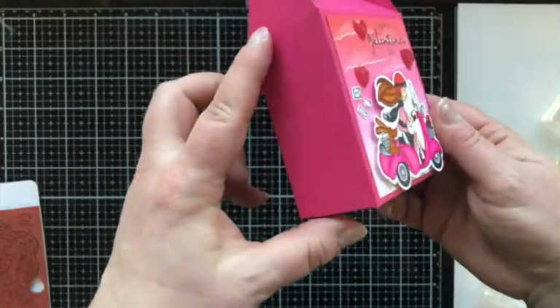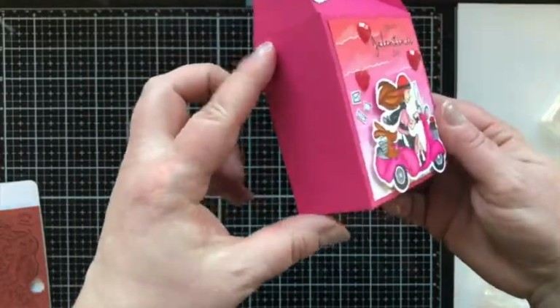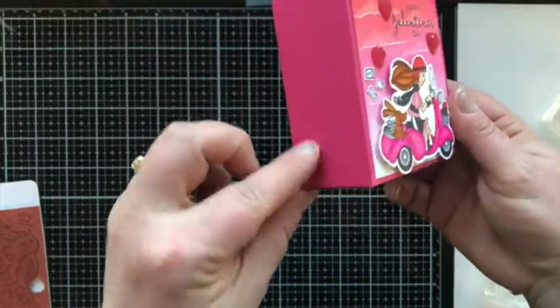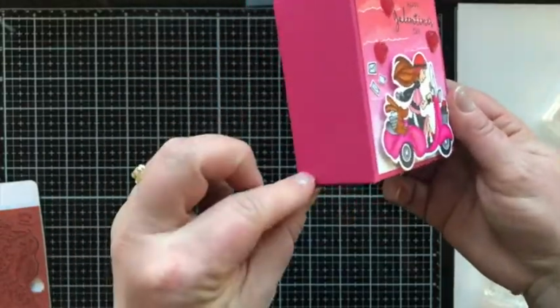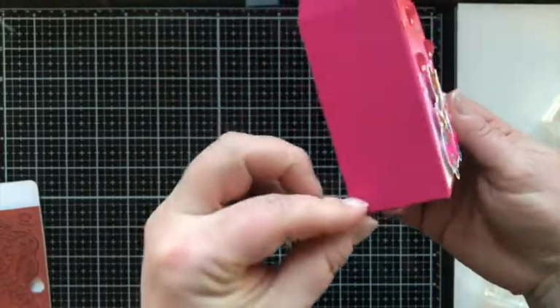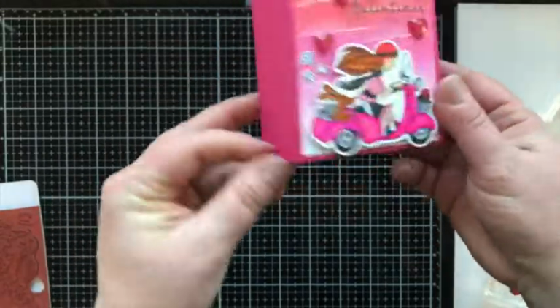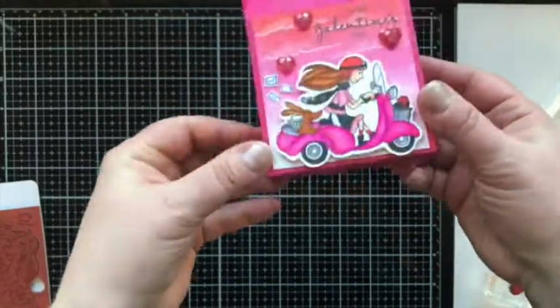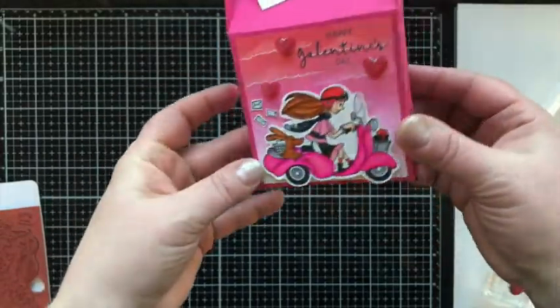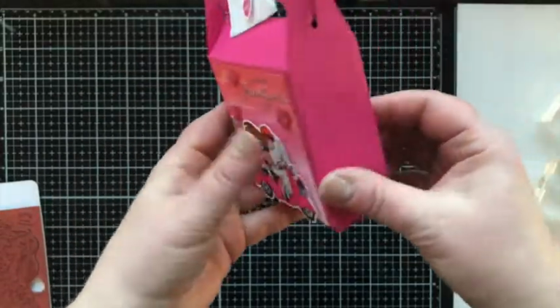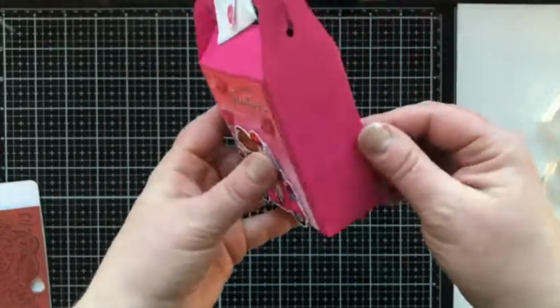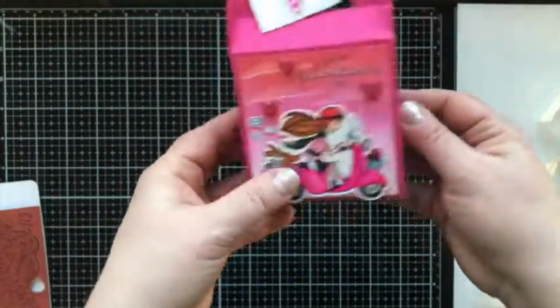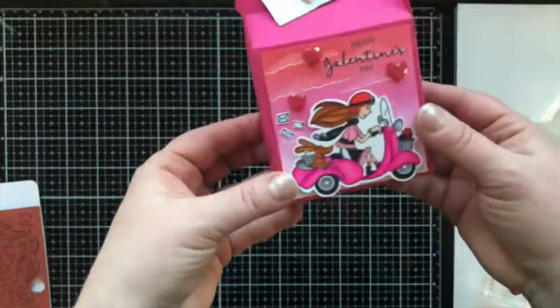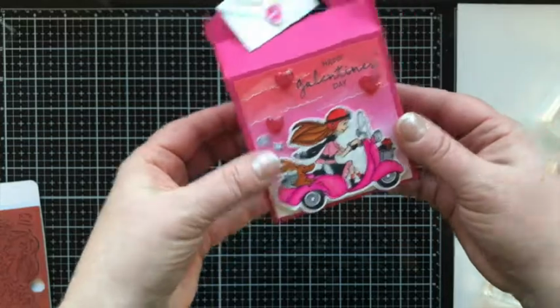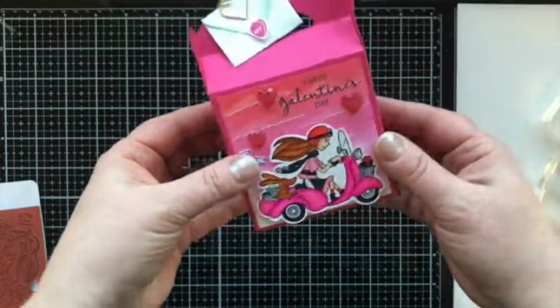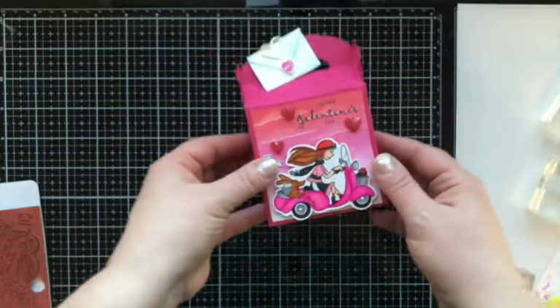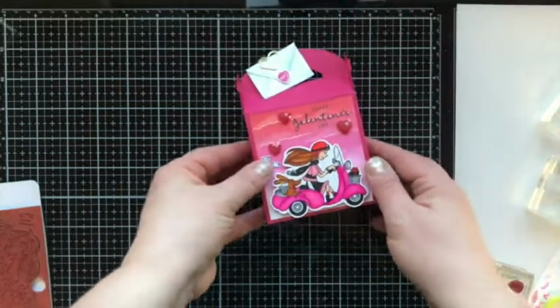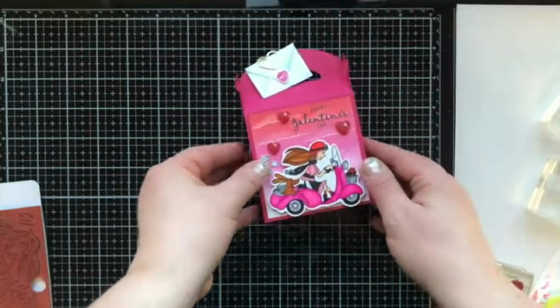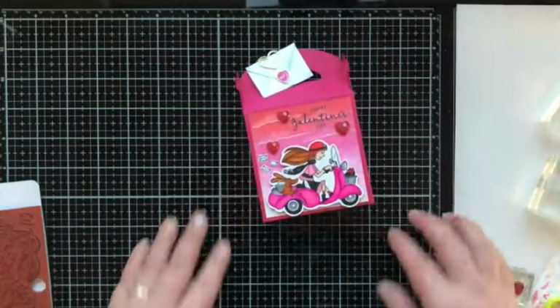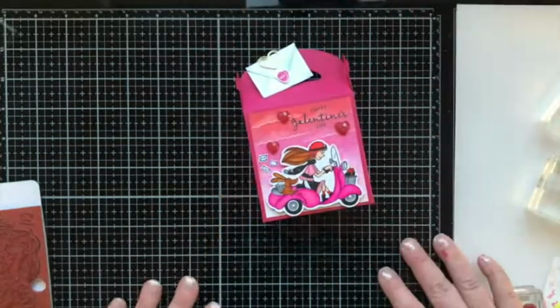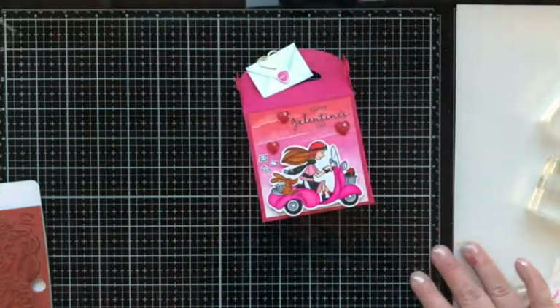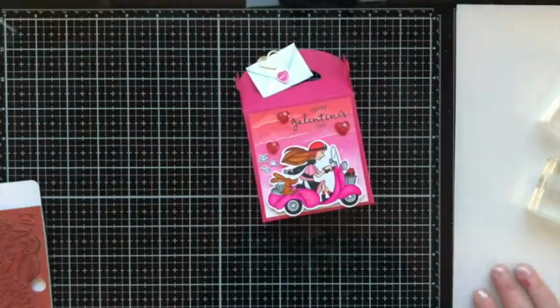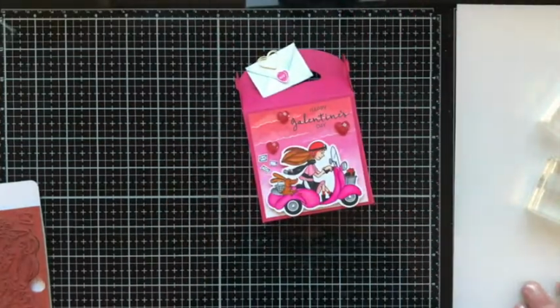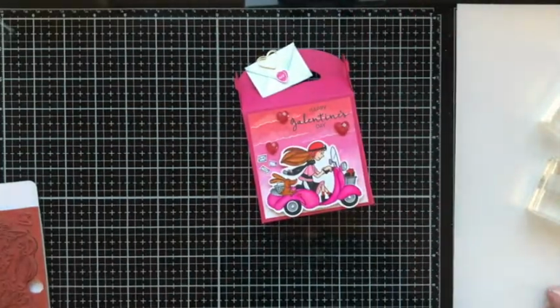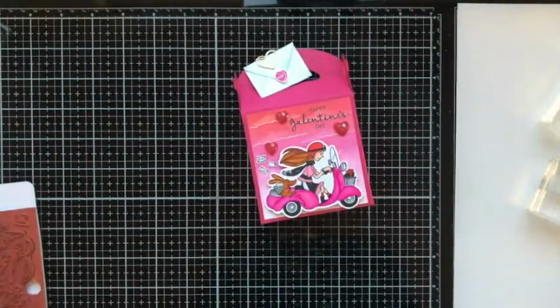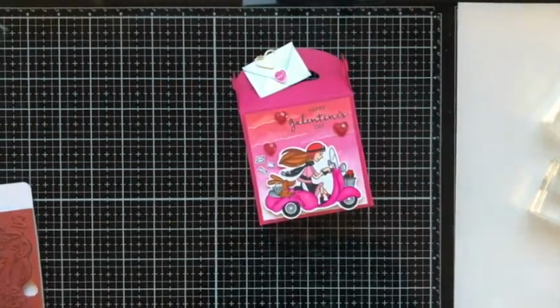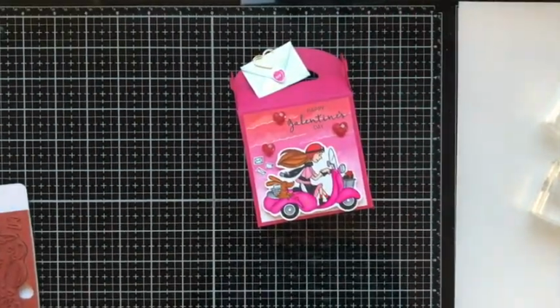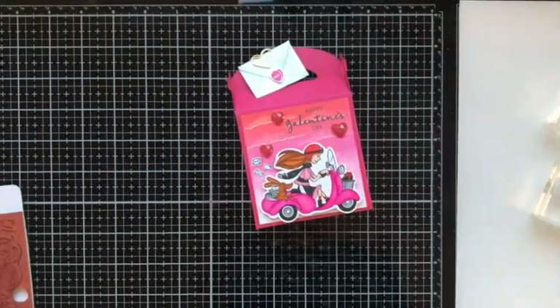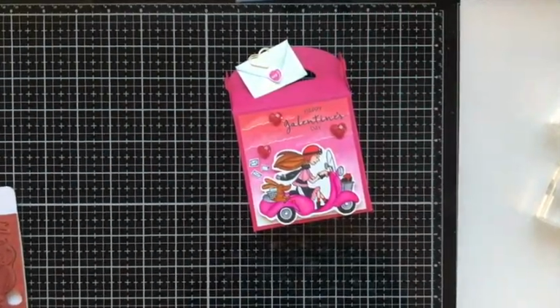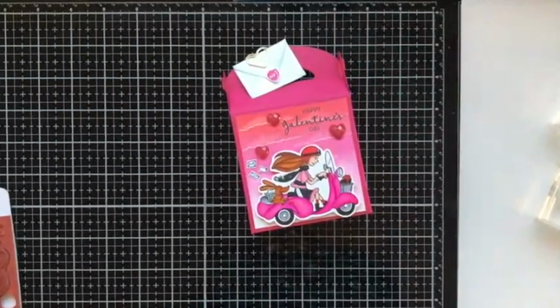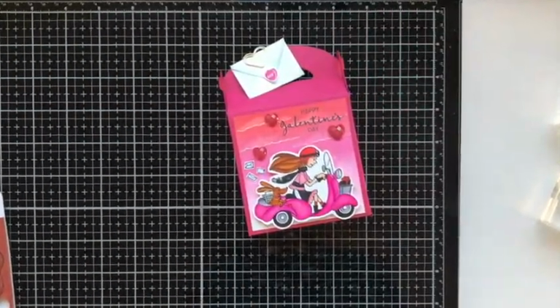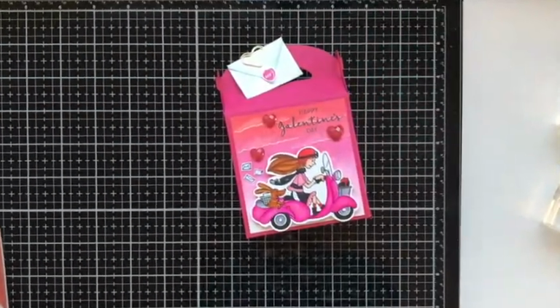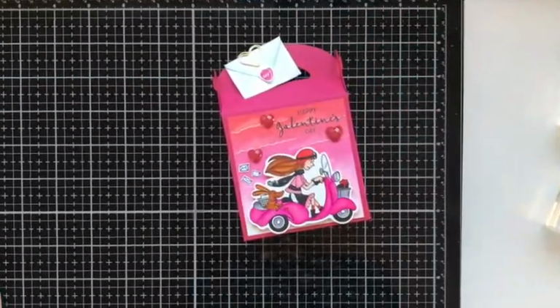I love how much room is in these boxes — perfect for a treat.